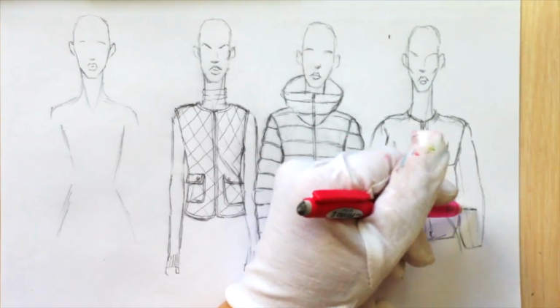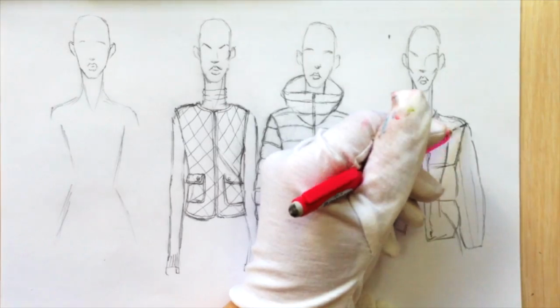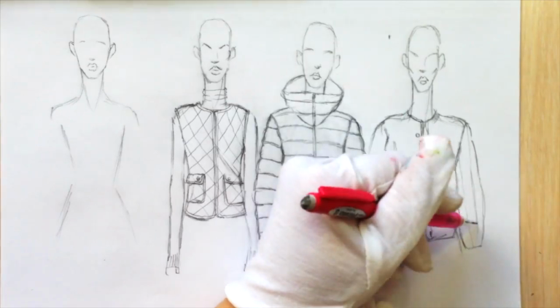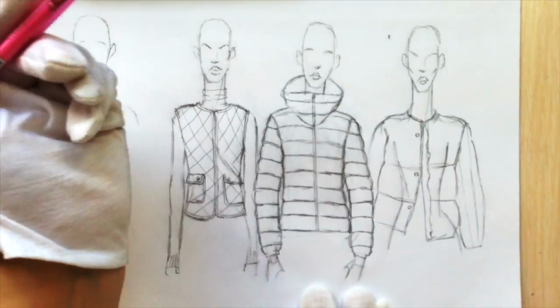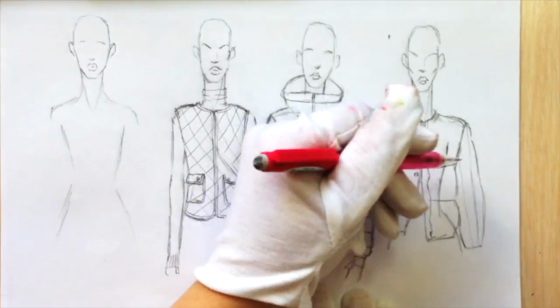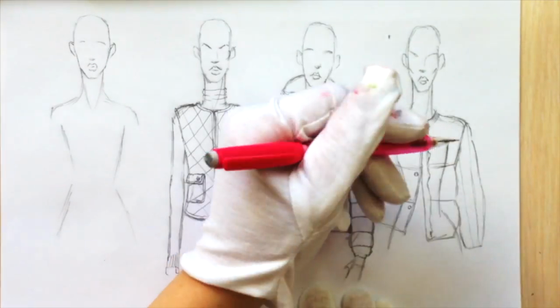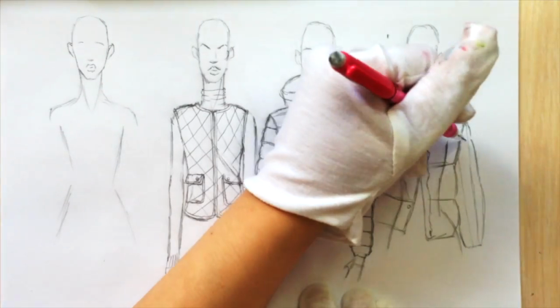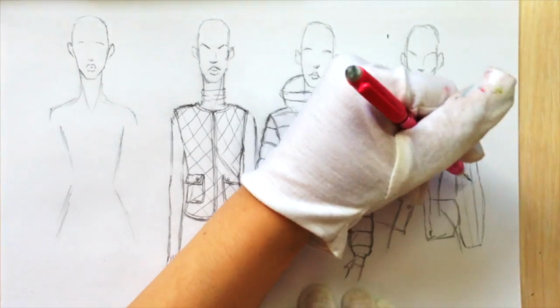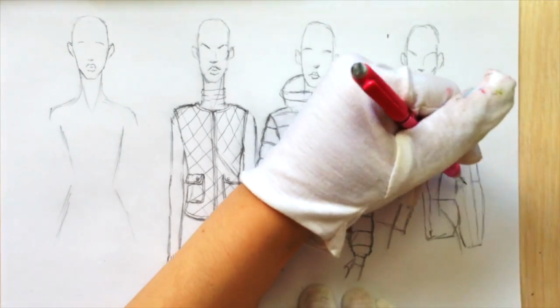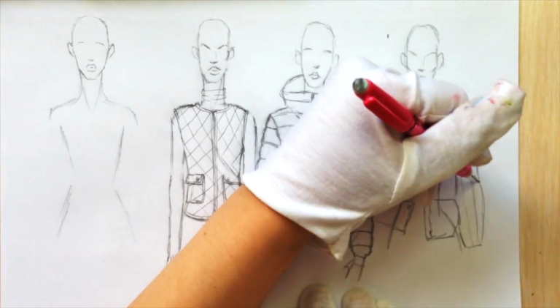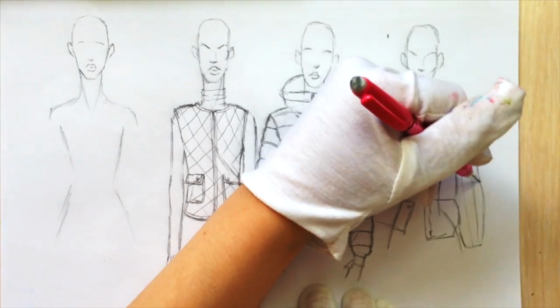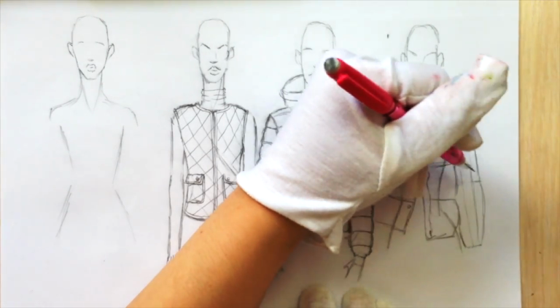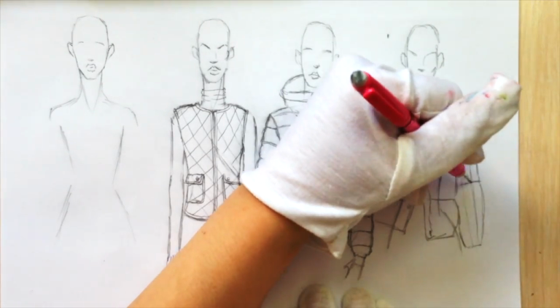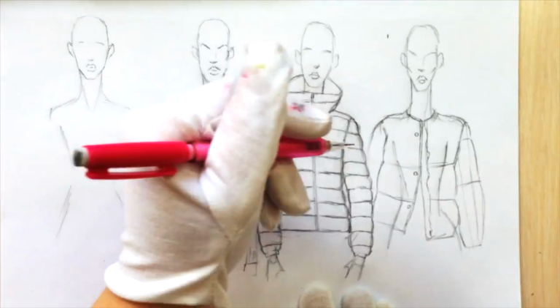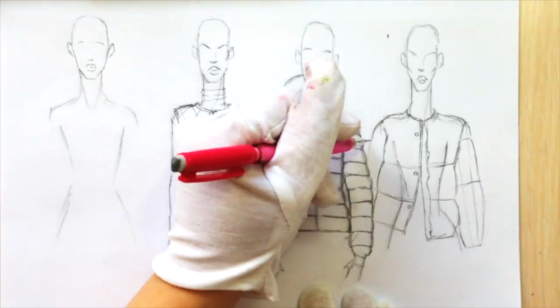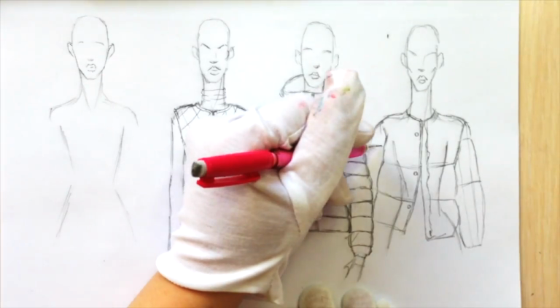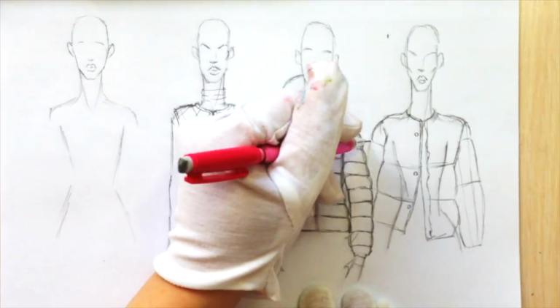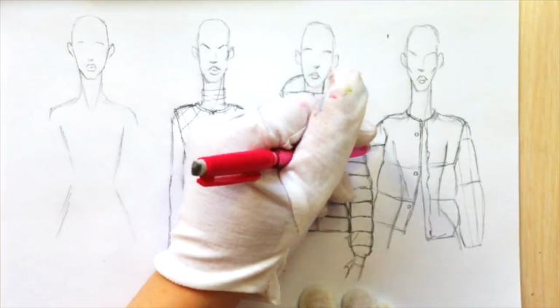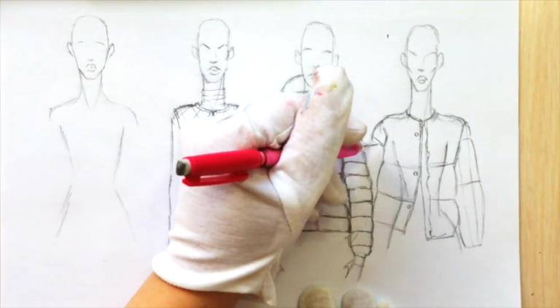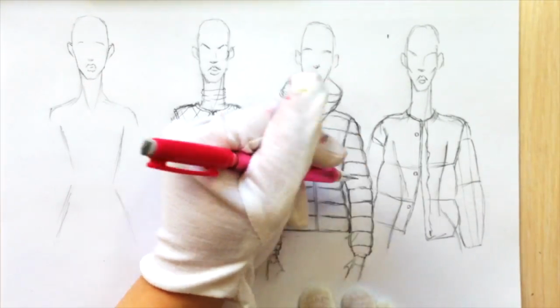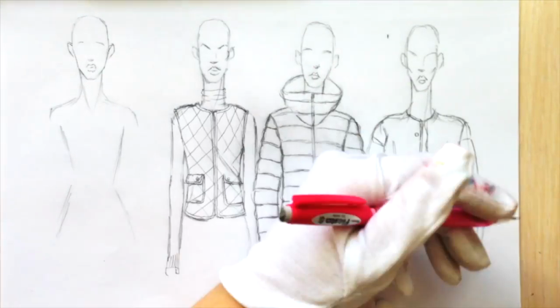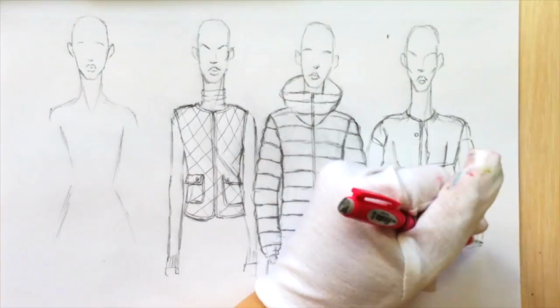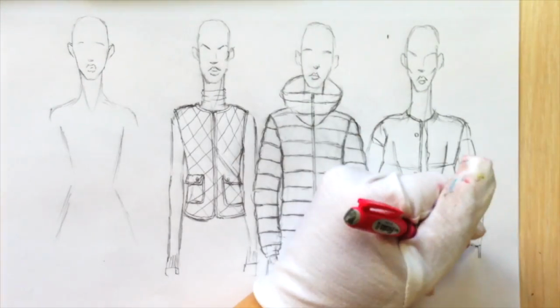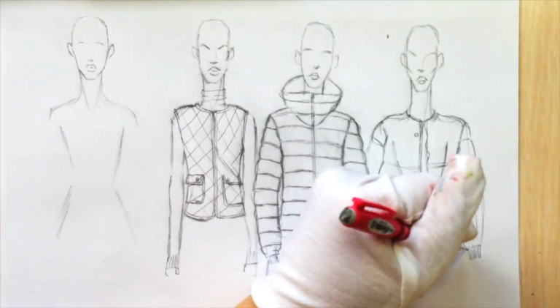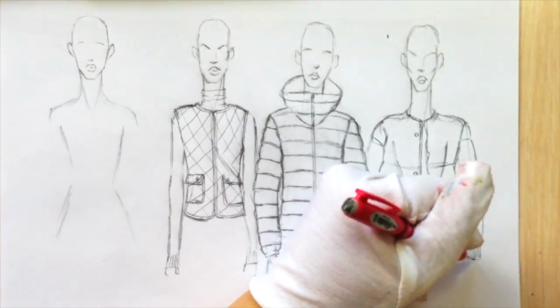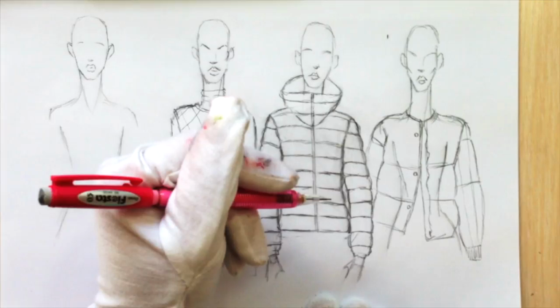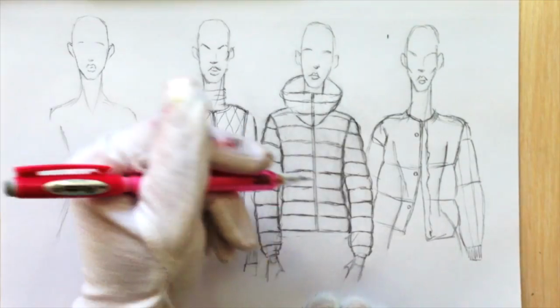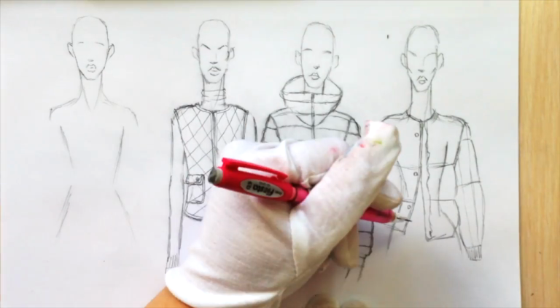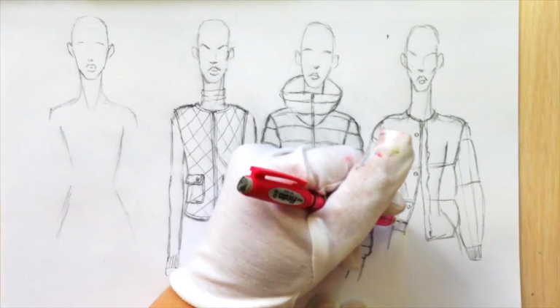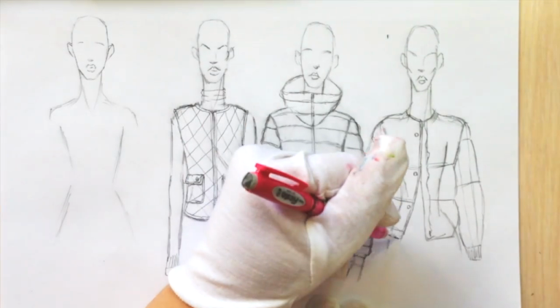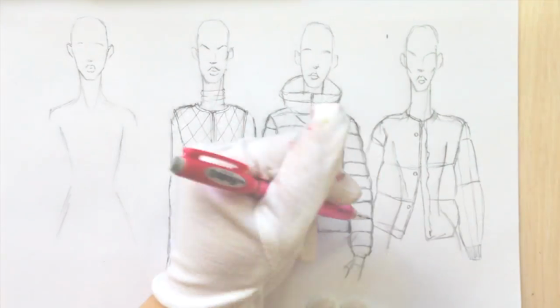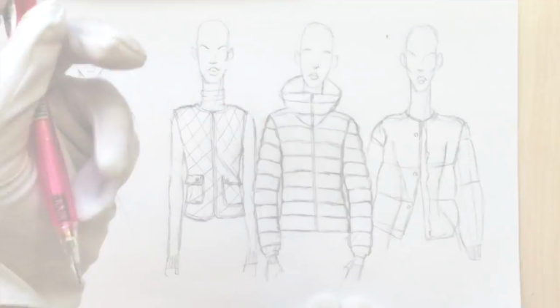Don't miss the second part of this tutorial where there will be different types of coloring techniques for puffer jackets.